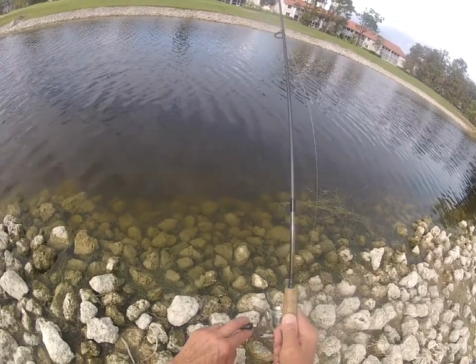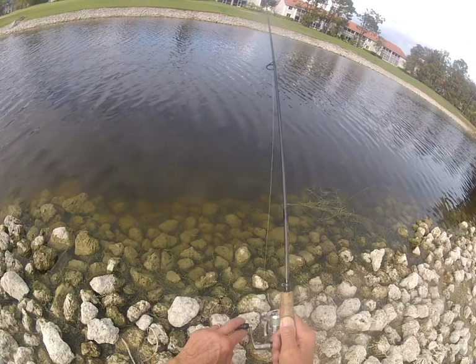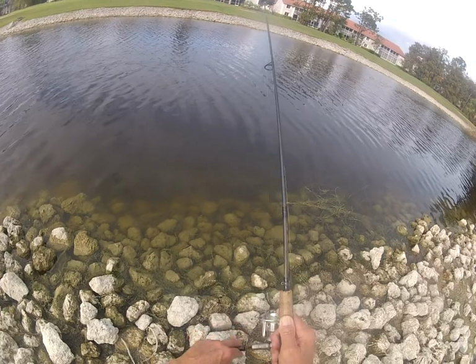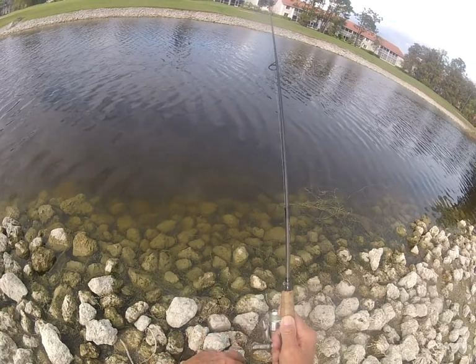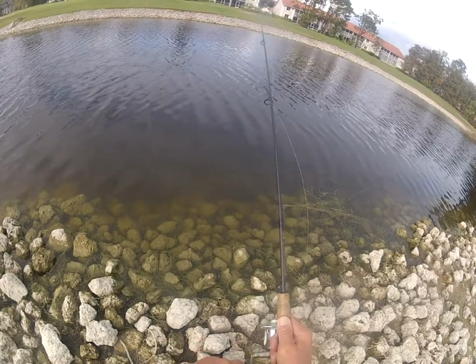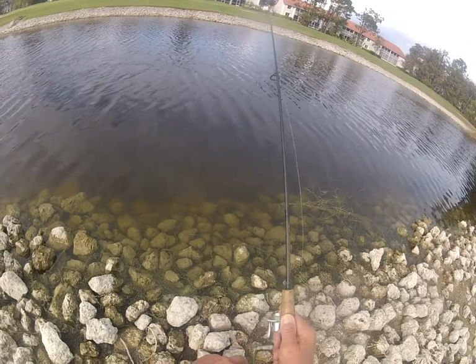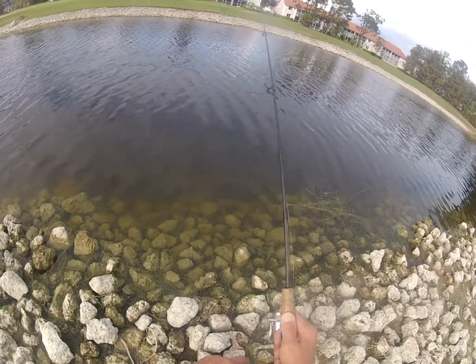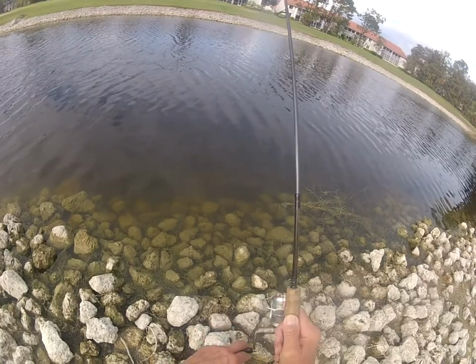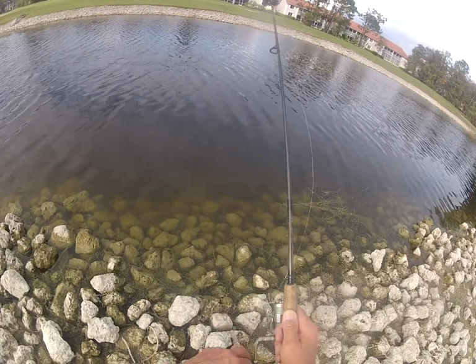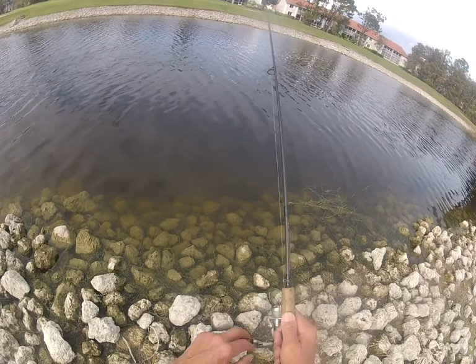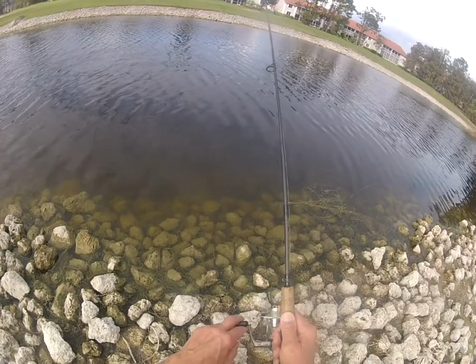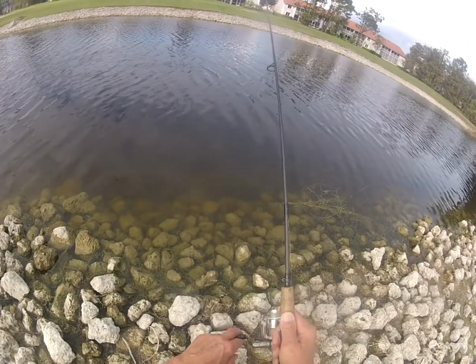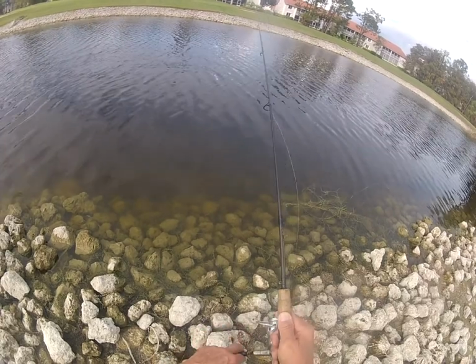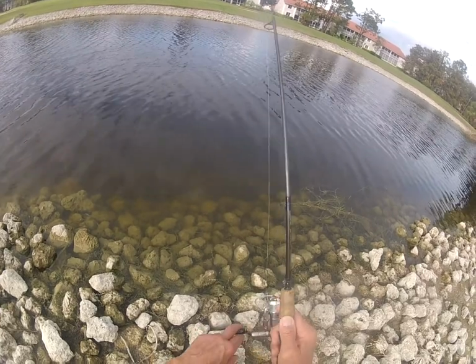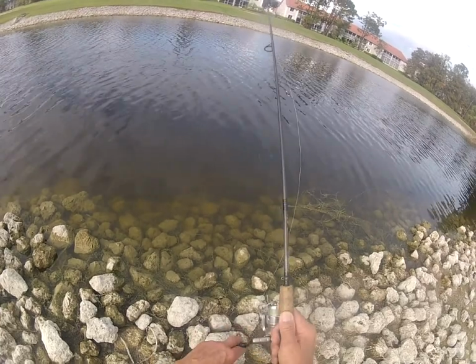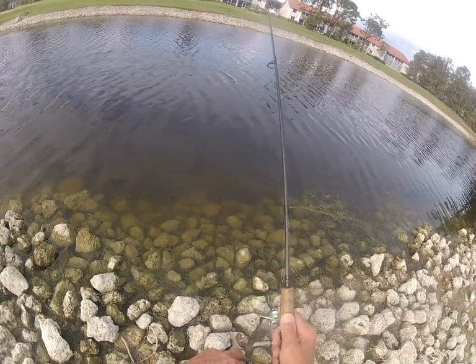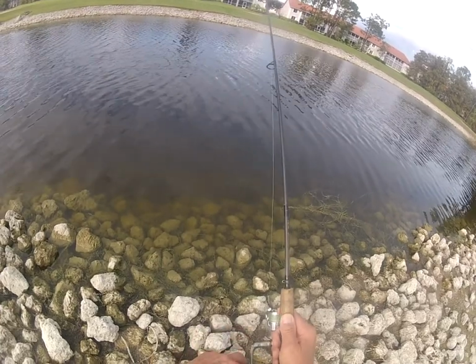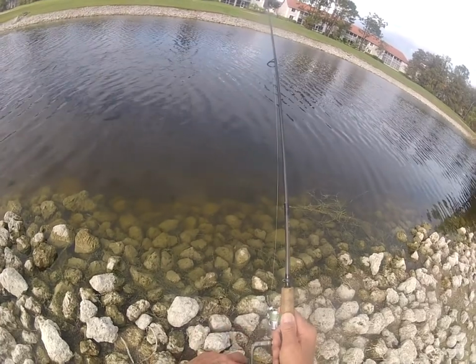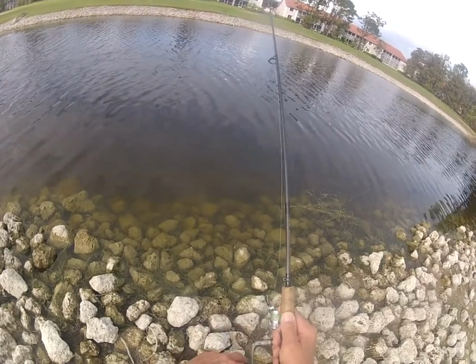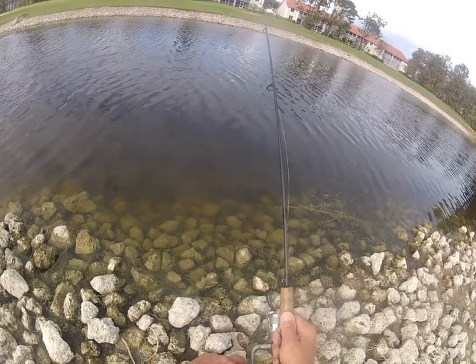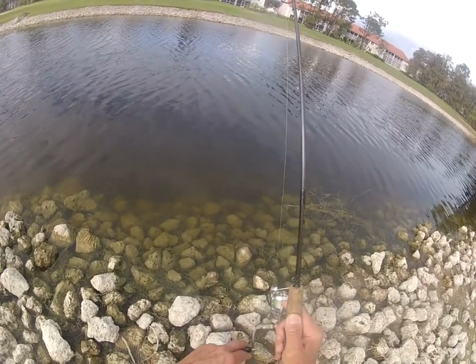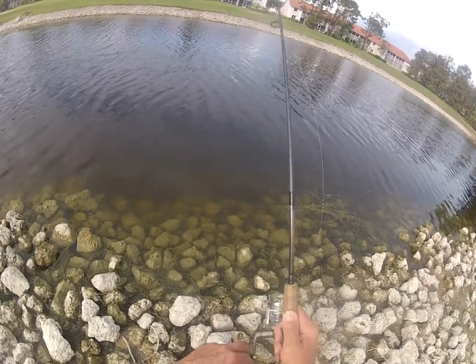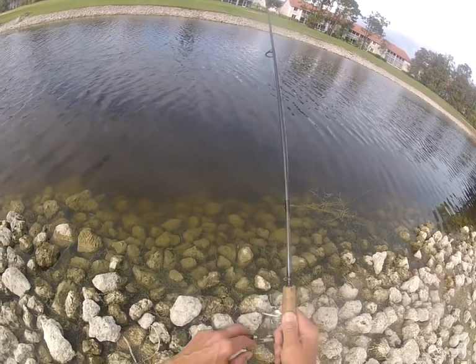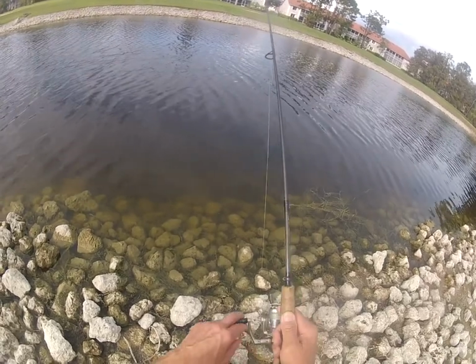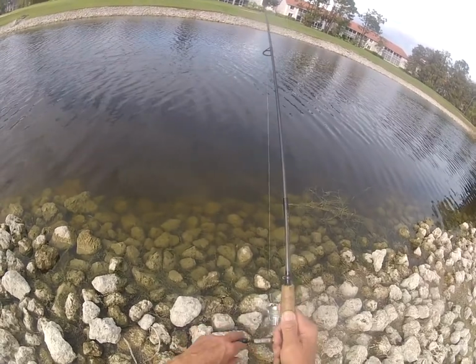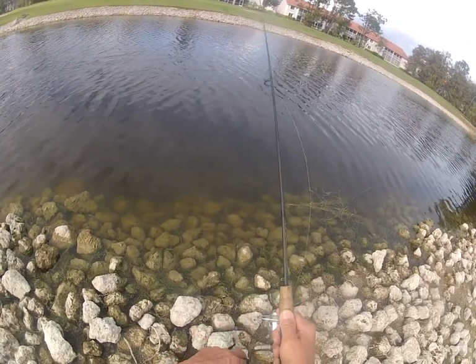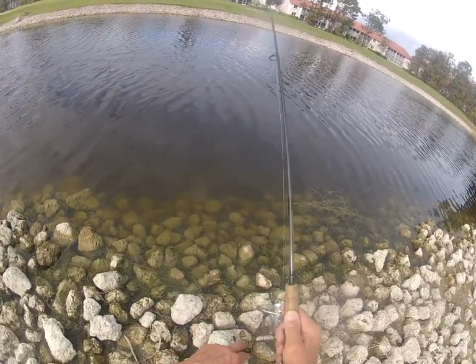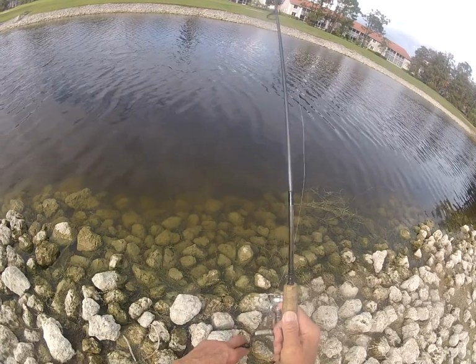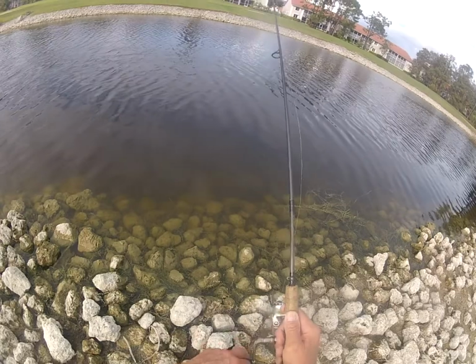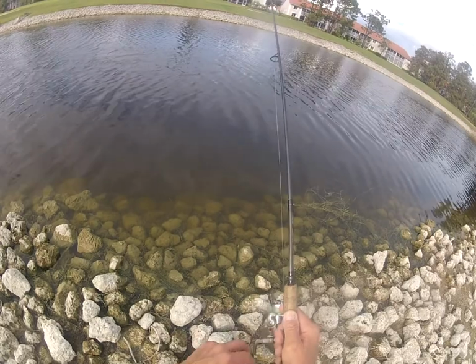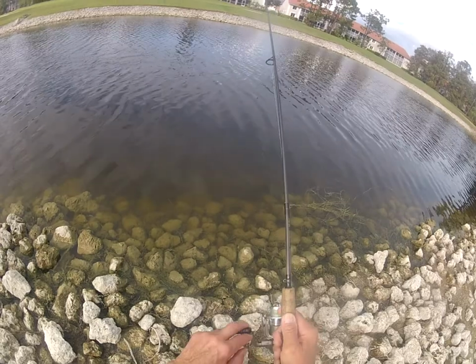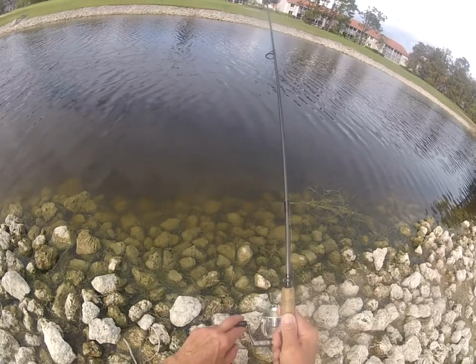Now just slowly jig it back towards the shoreline — nice and easy, about half-foot lifts, just bouncing along the bottom.